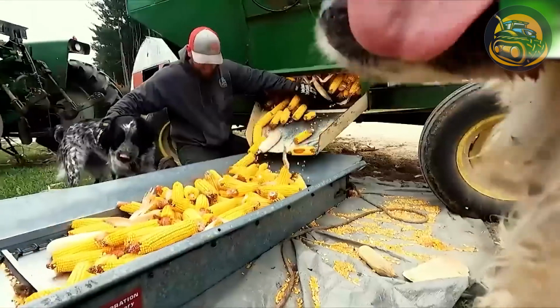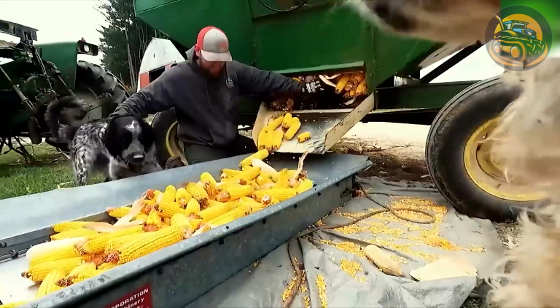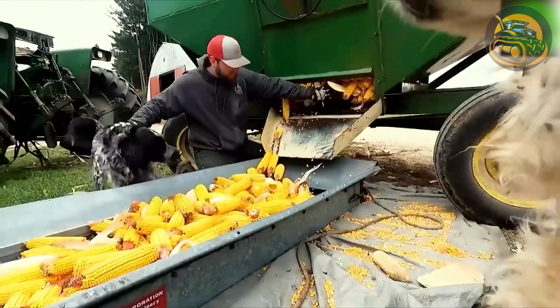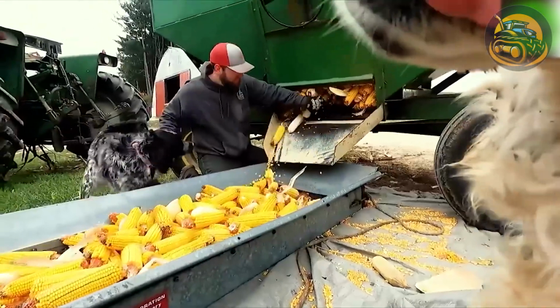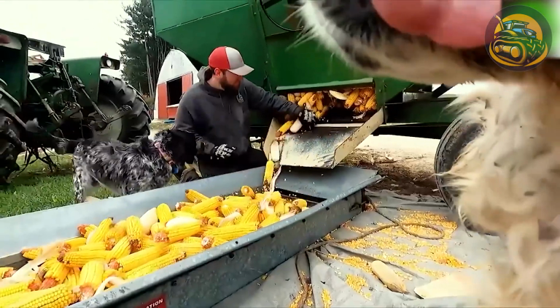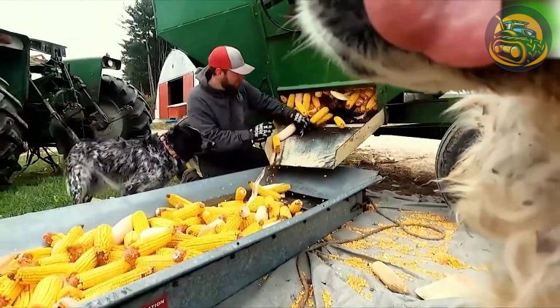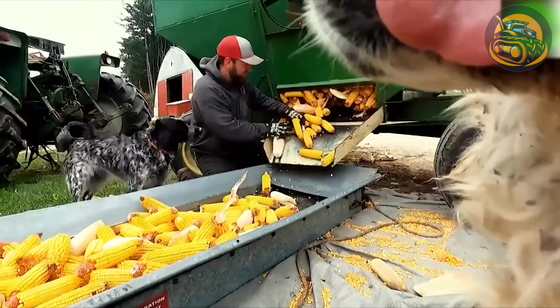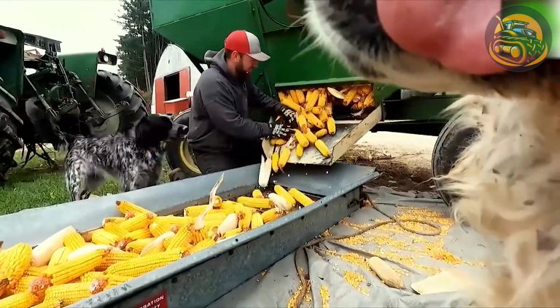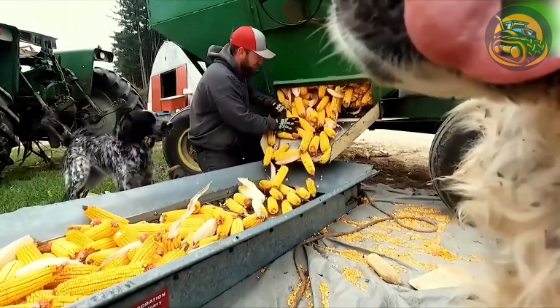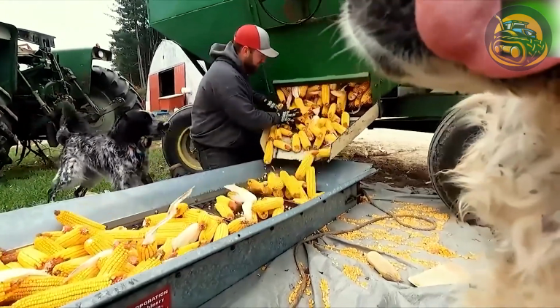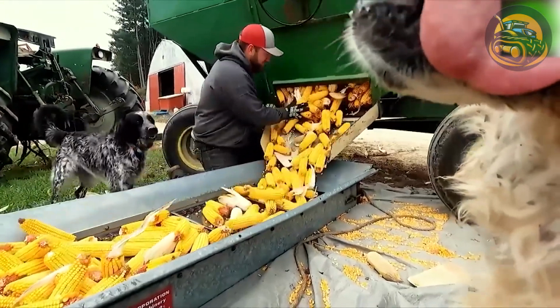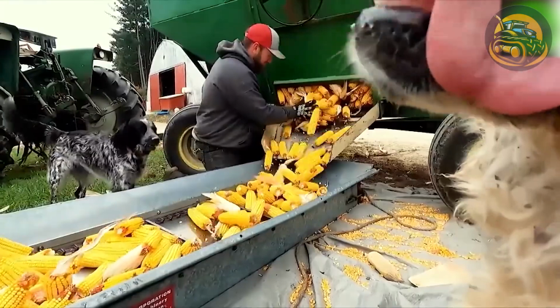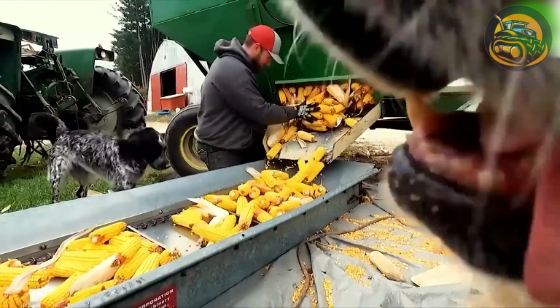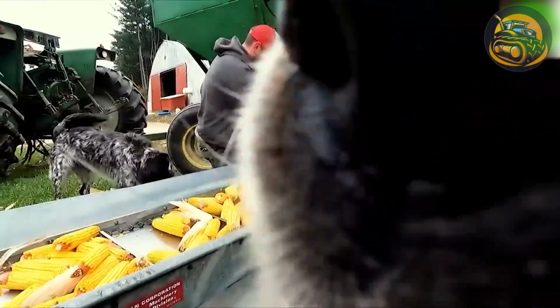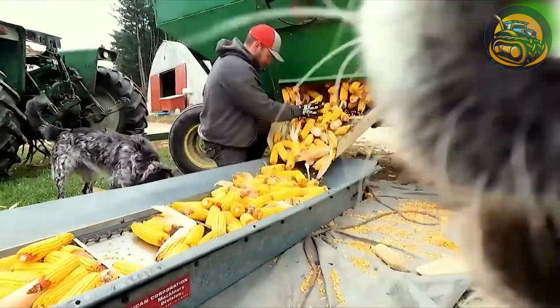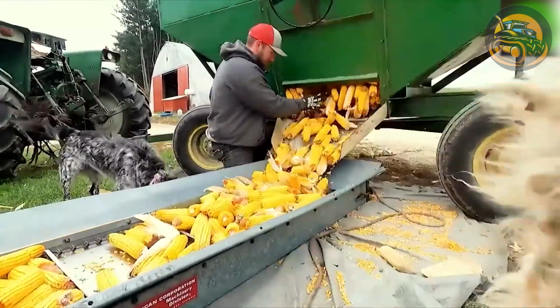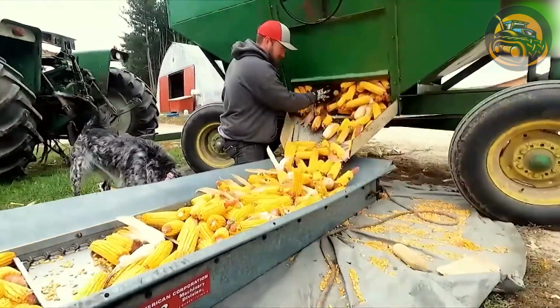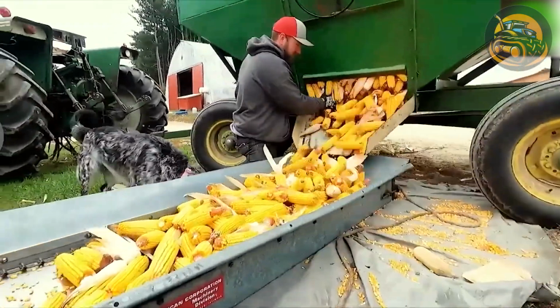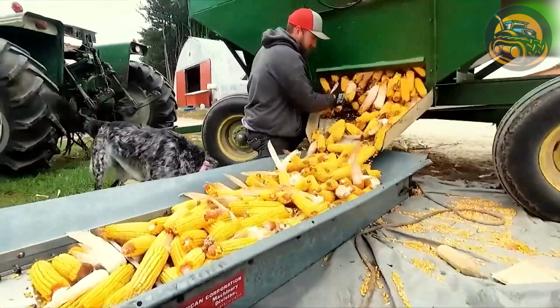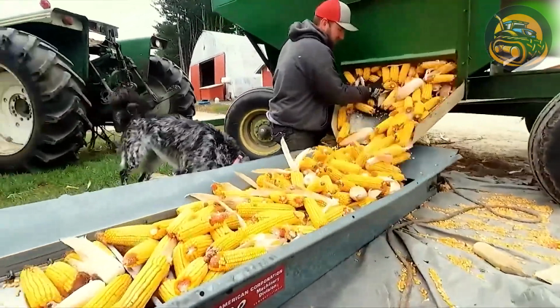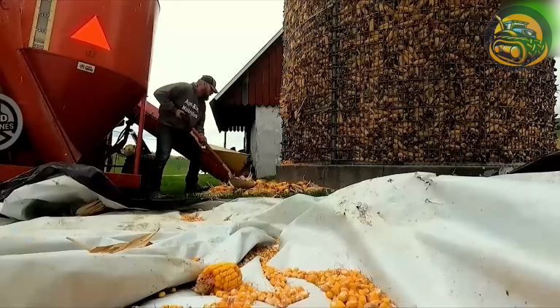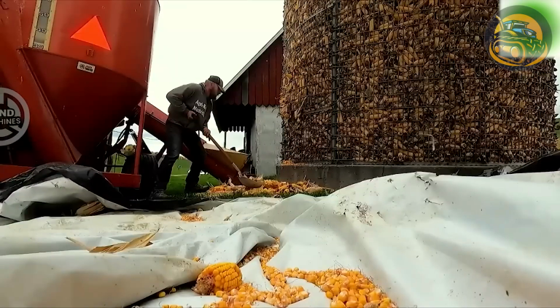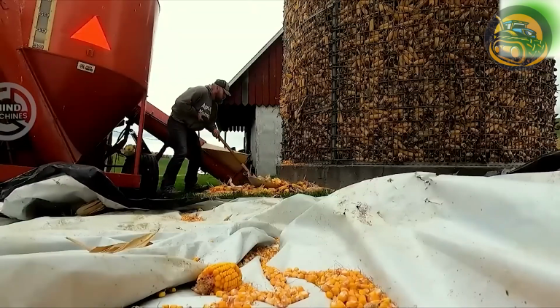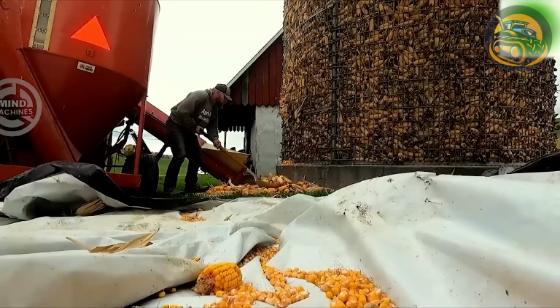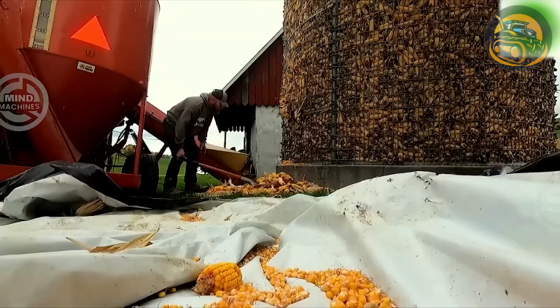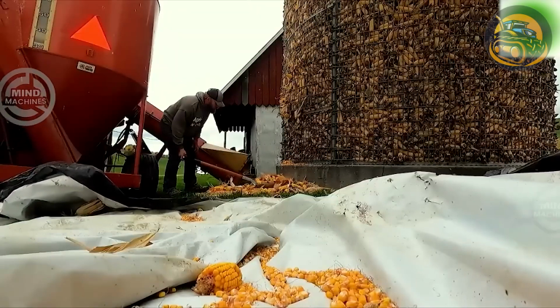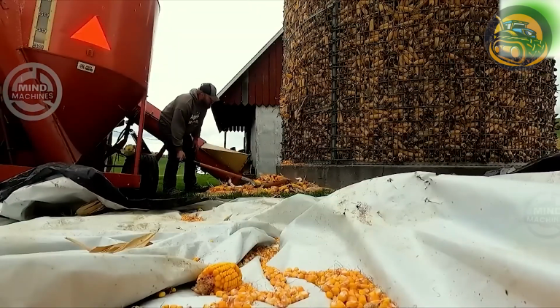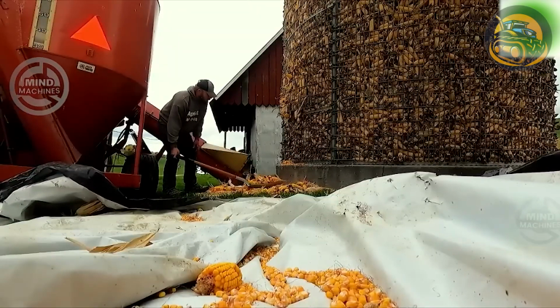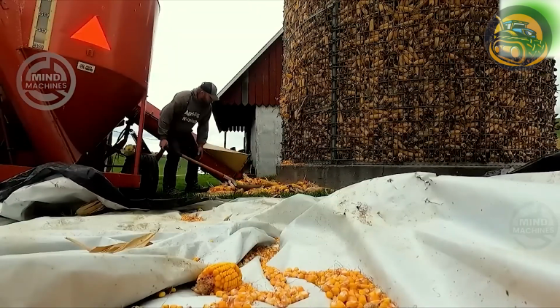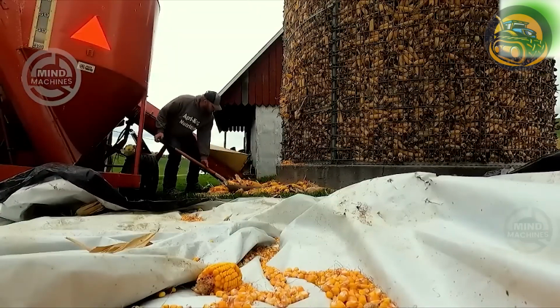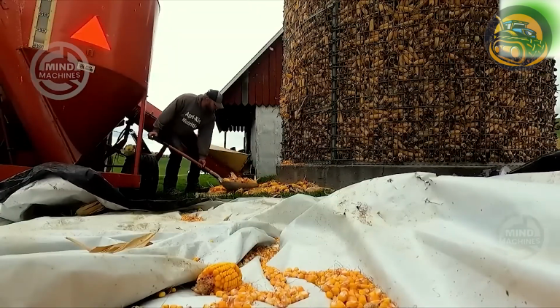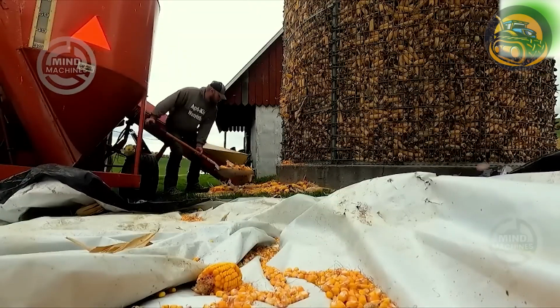Following the harvest, the corn cobs are stored outside in a structure that resembles a castle turret.